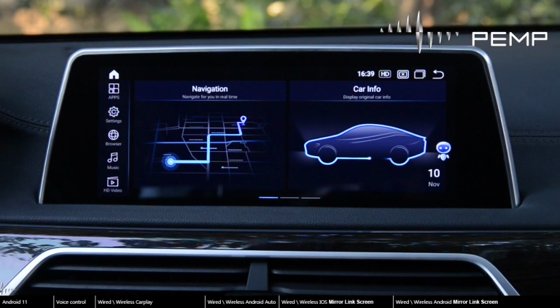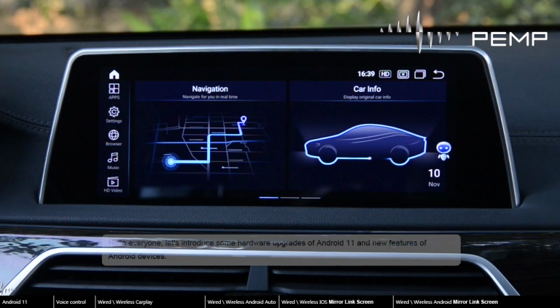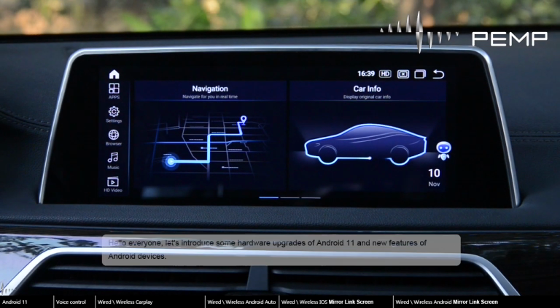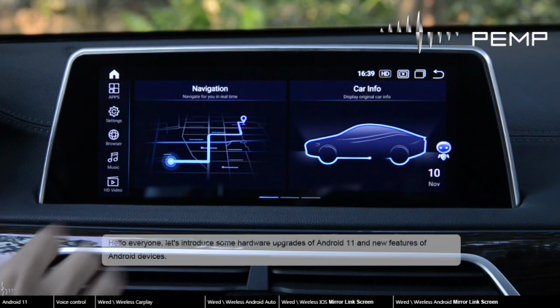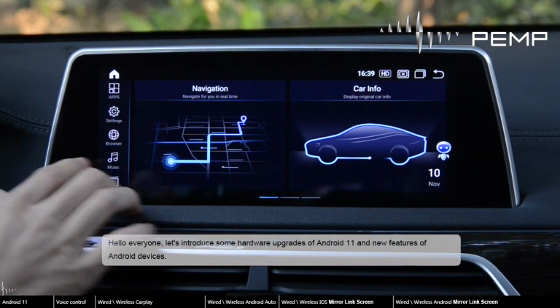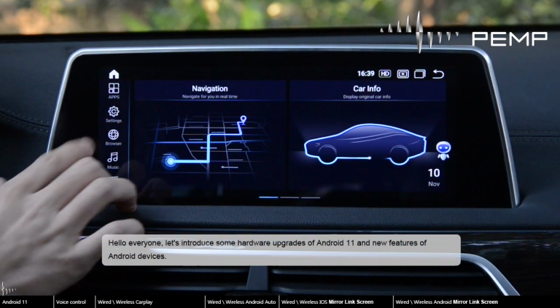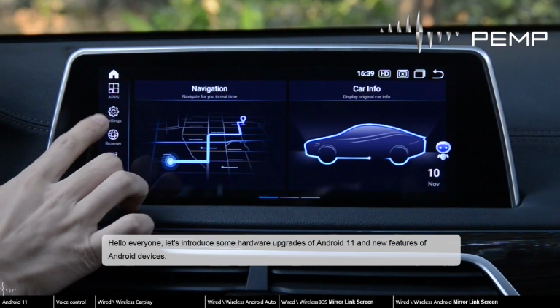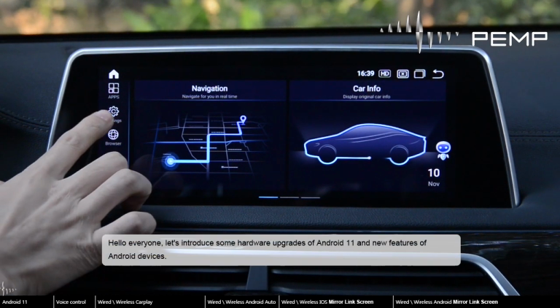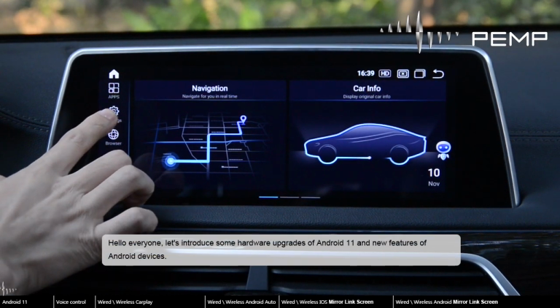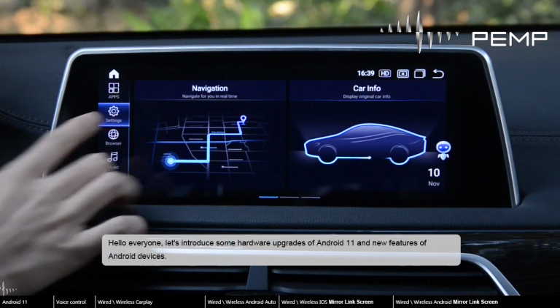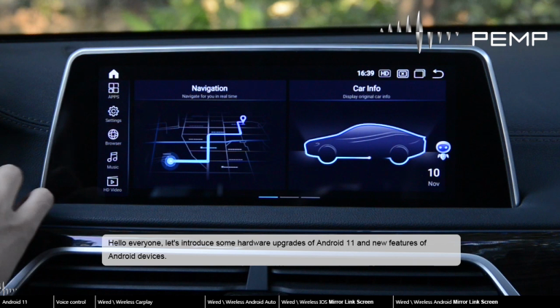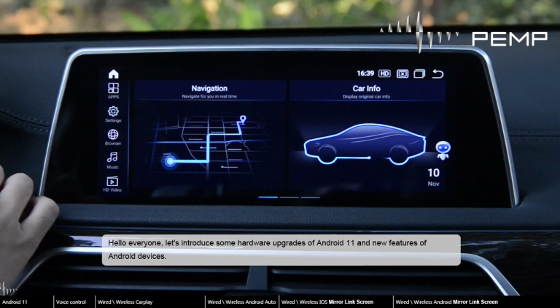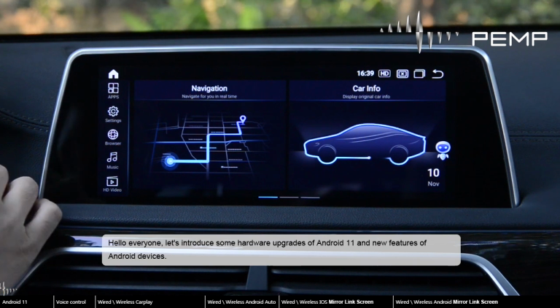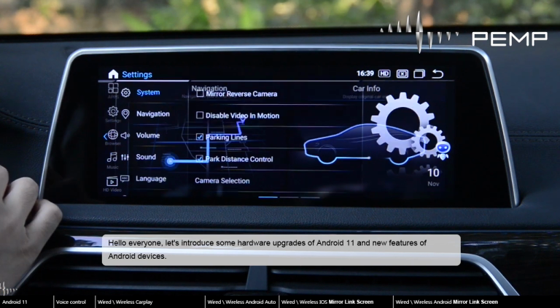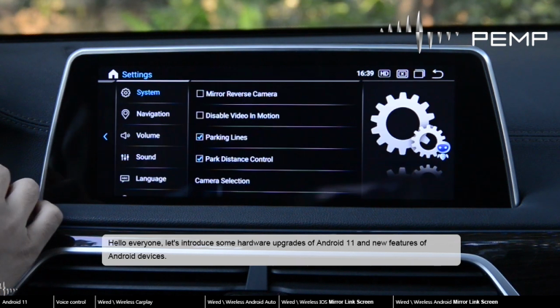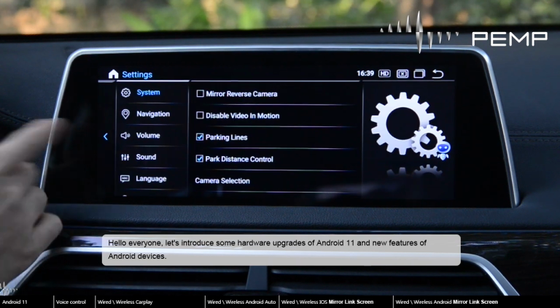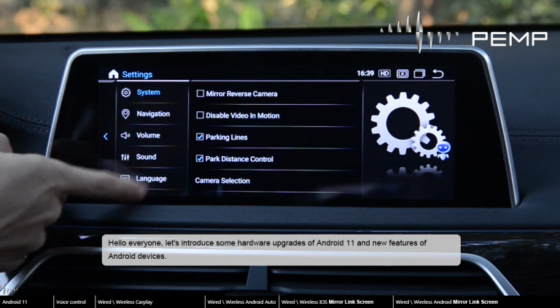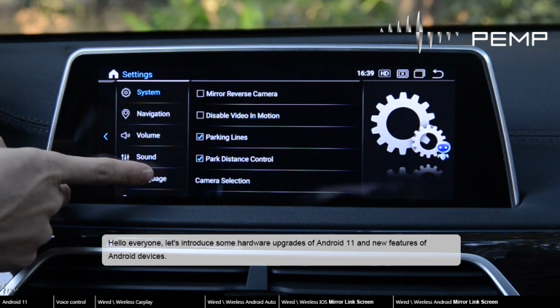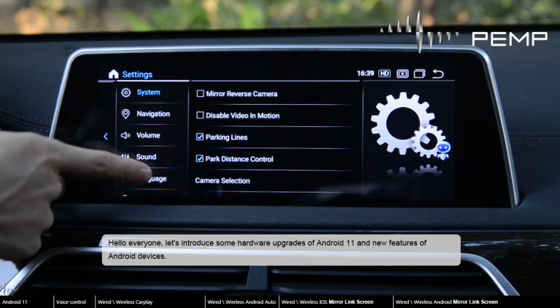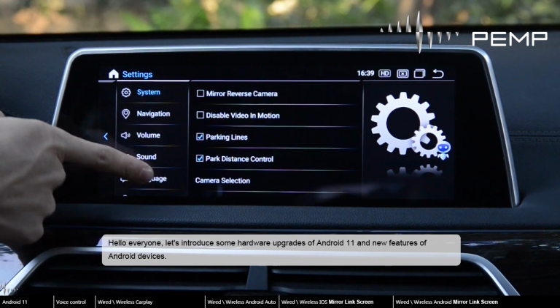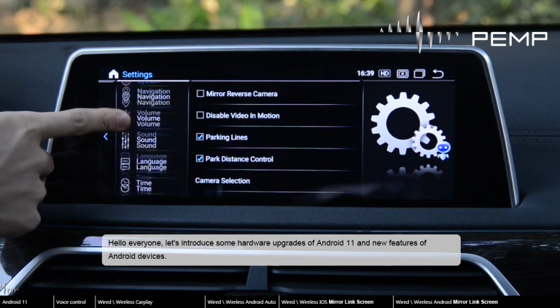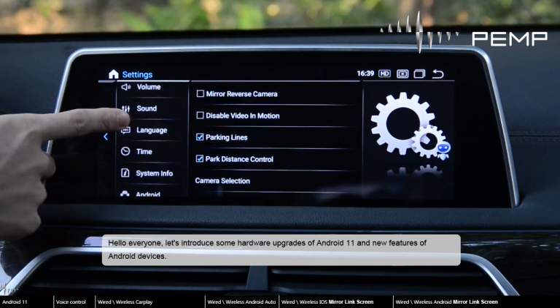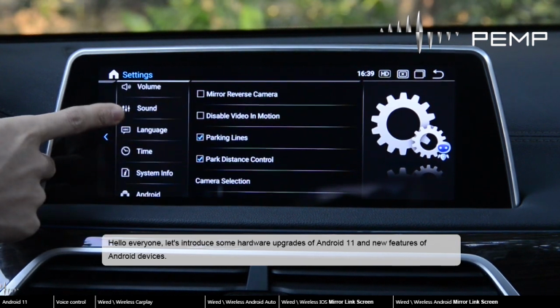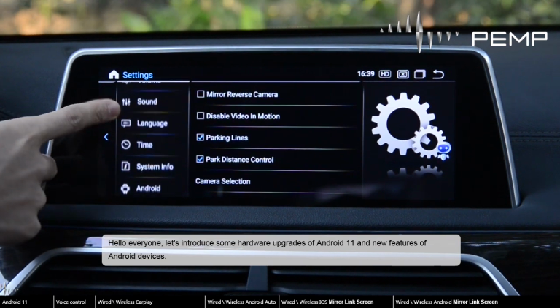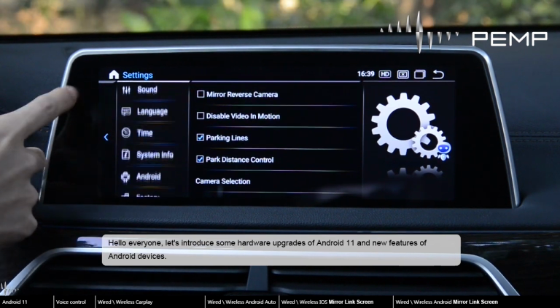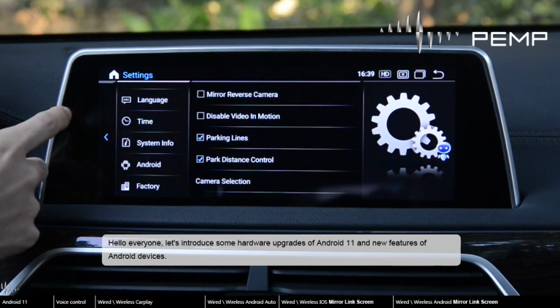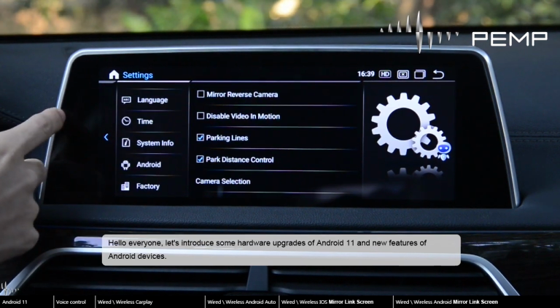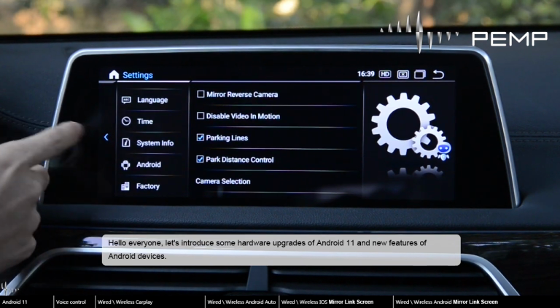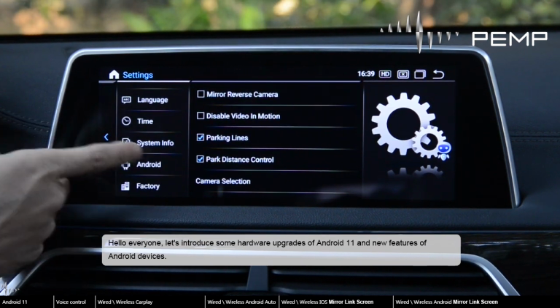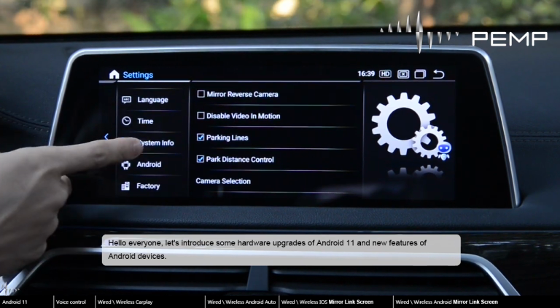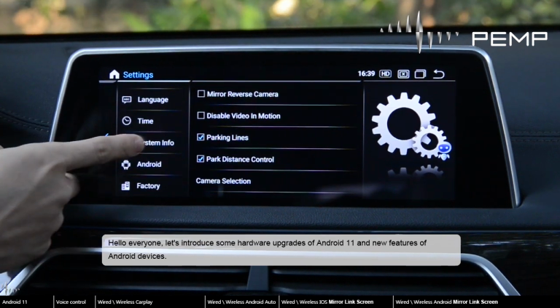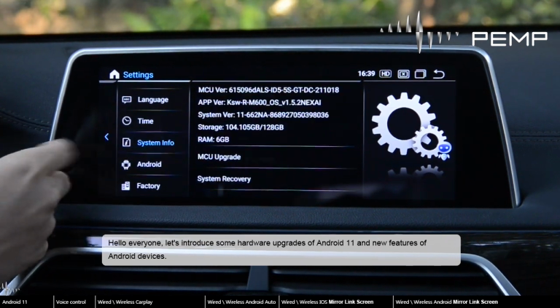Hello everyone. Let's introduce some hardware upgrades of Android 11 and new features of Android devices.